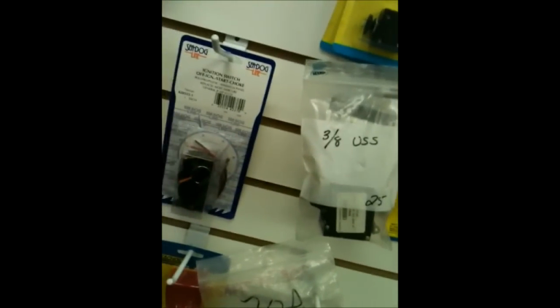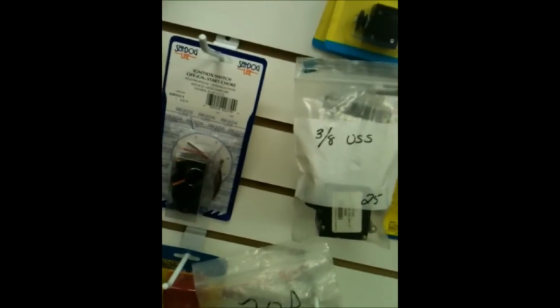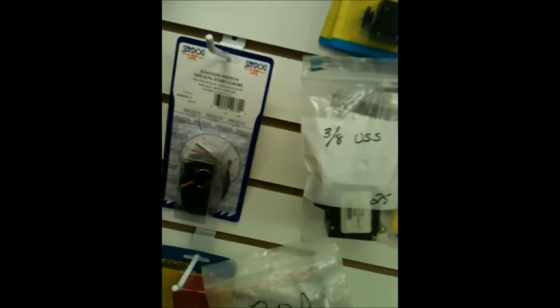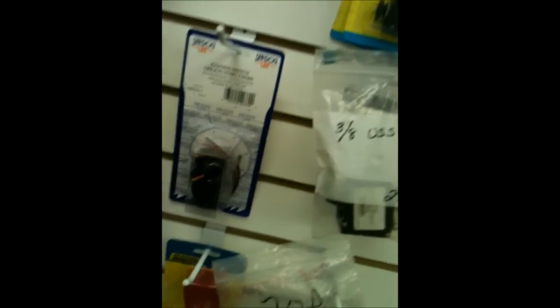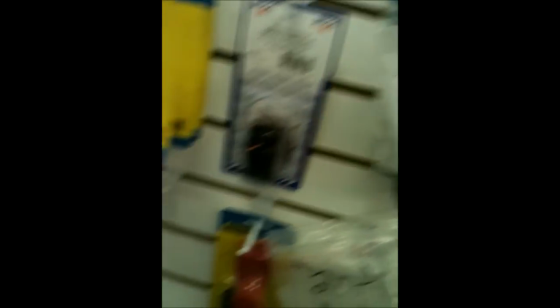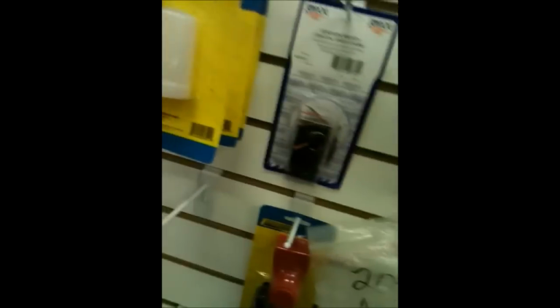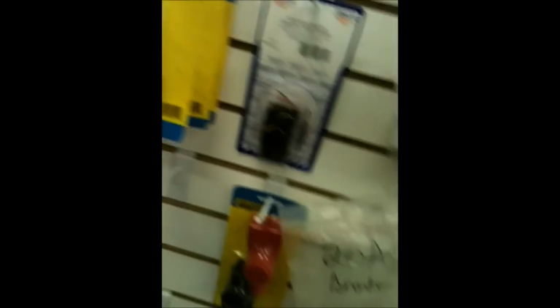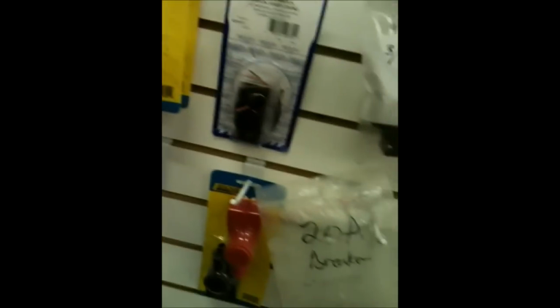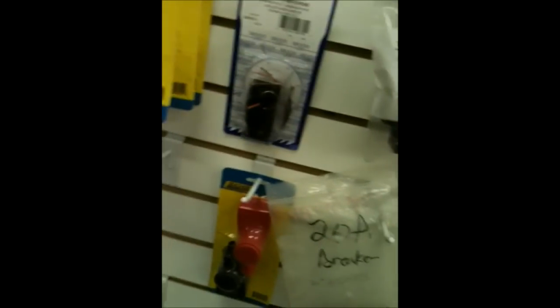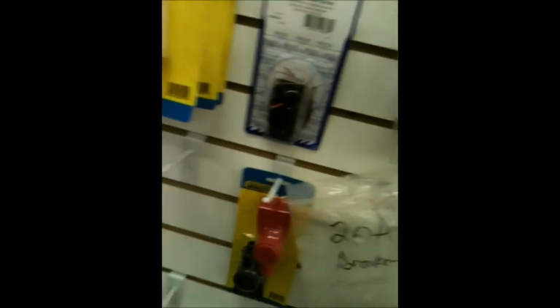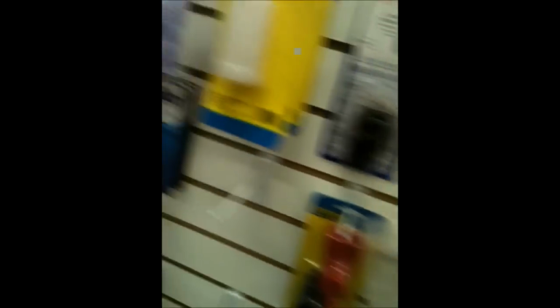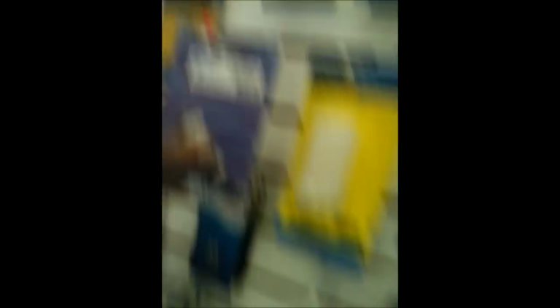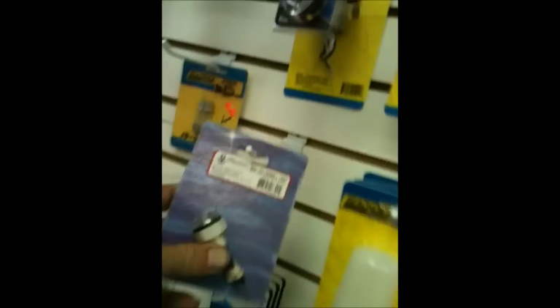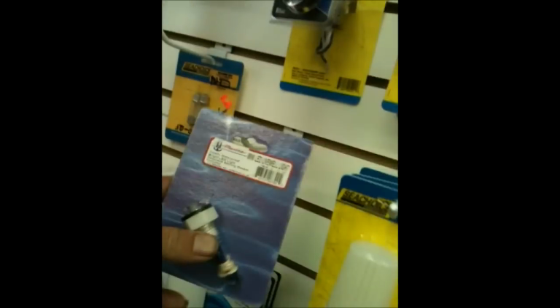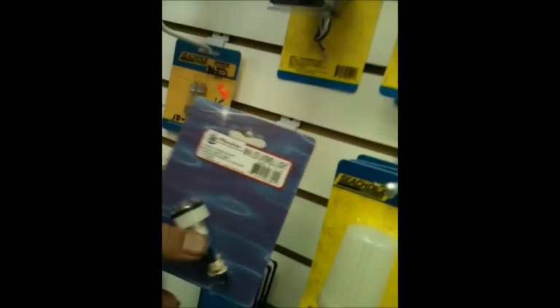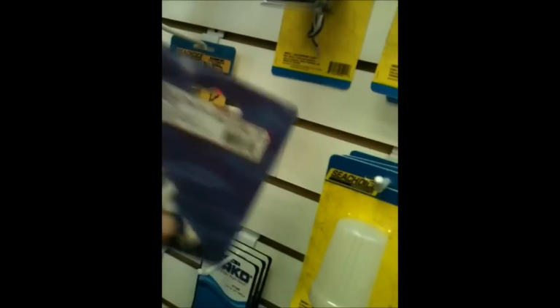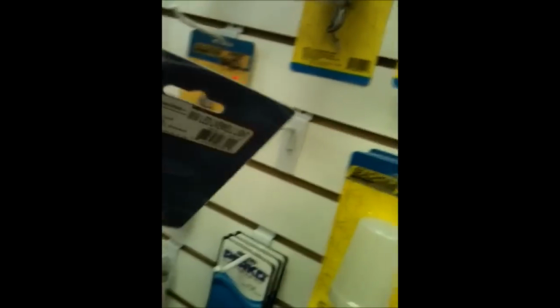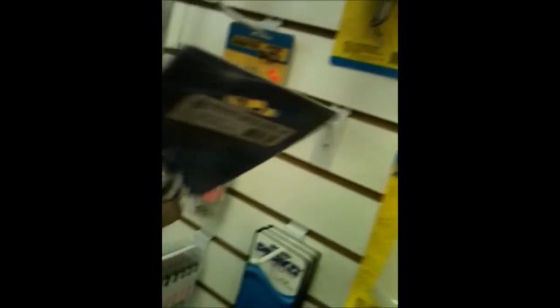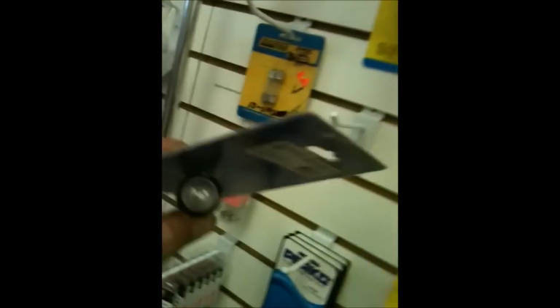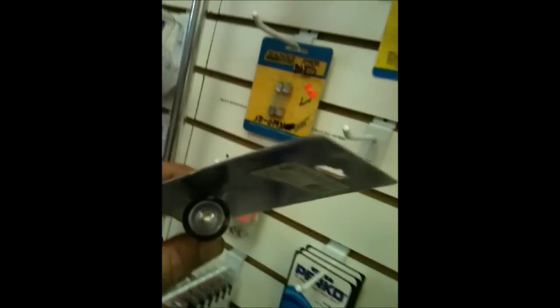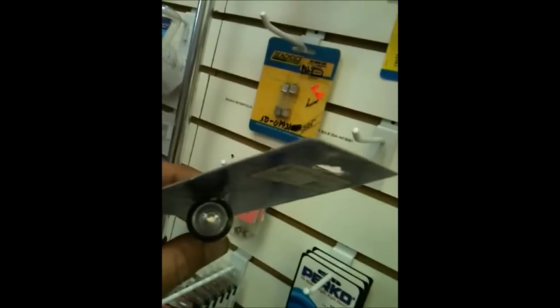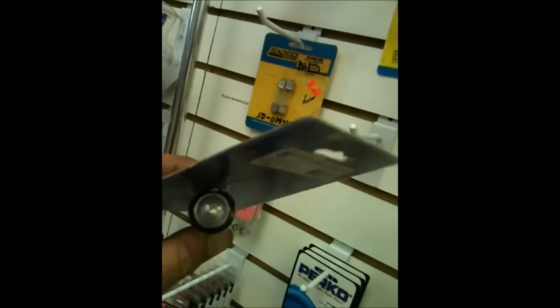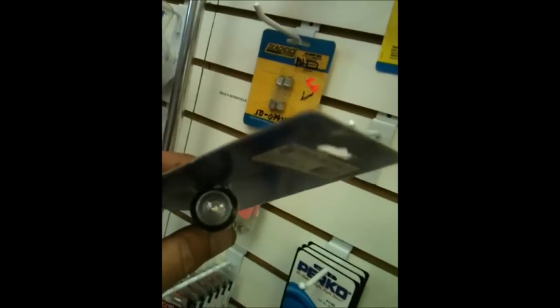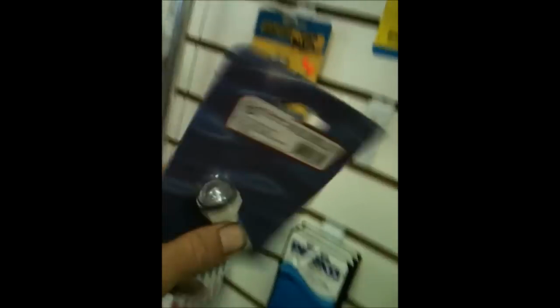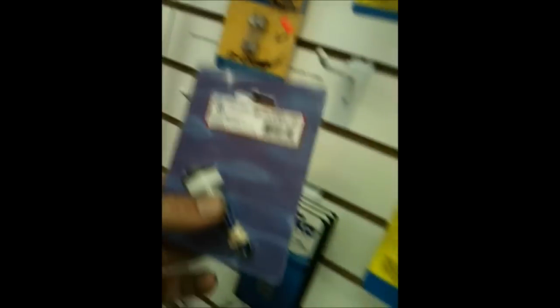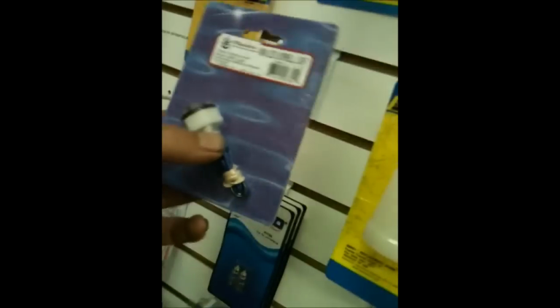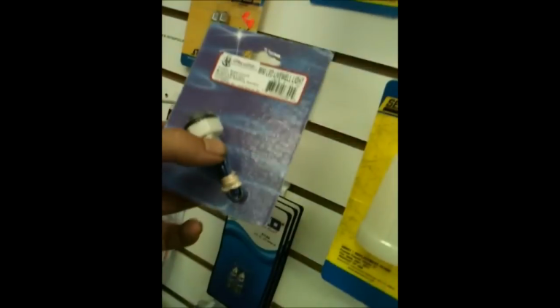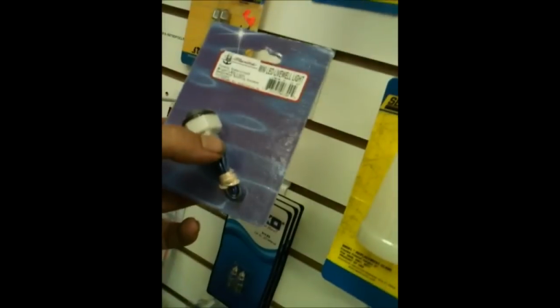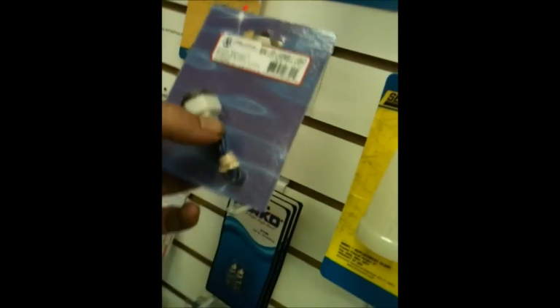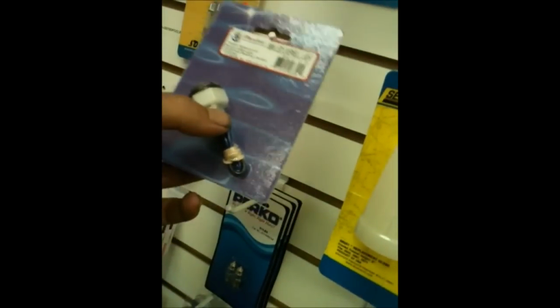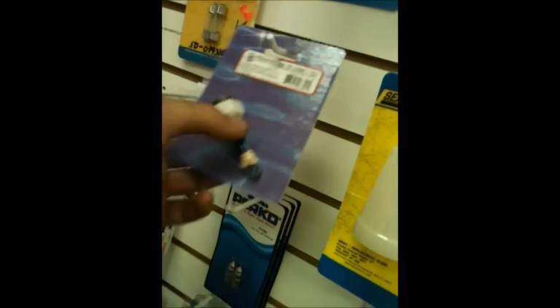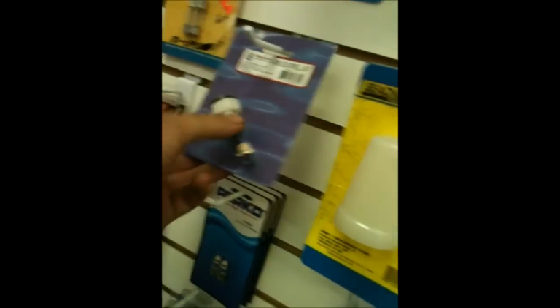You need an idiot light for your neutral because you're too stupid to remember what gear you're in? There you go — there's an easy one, nice and quick.